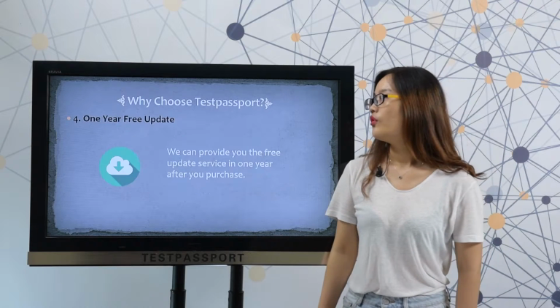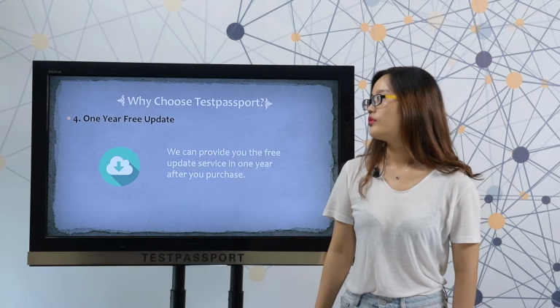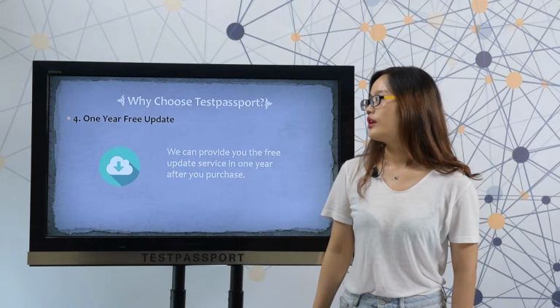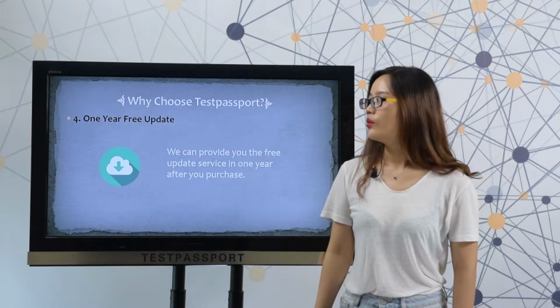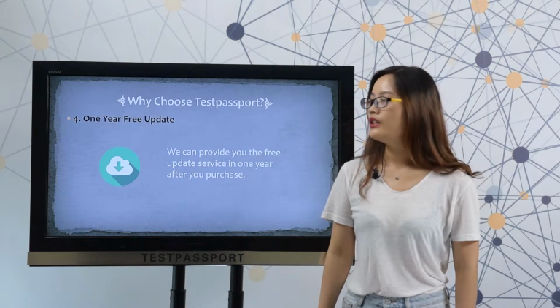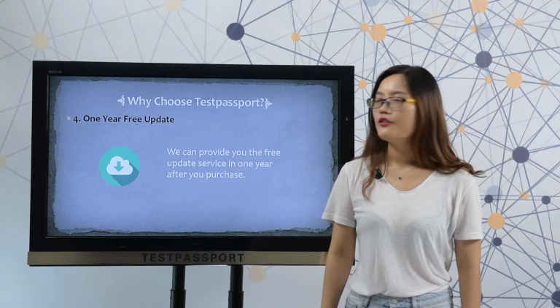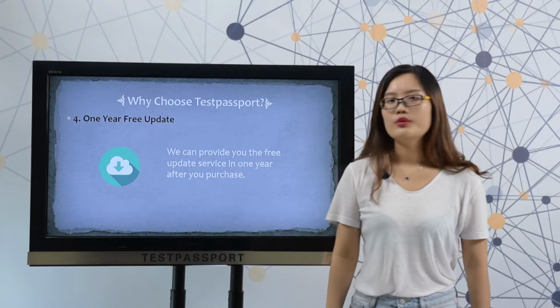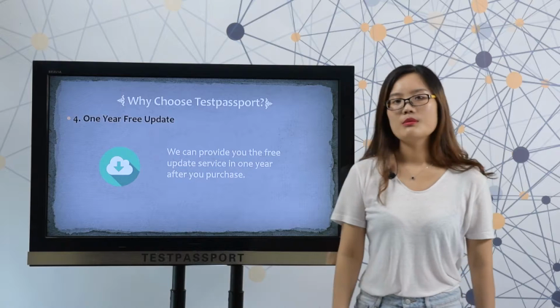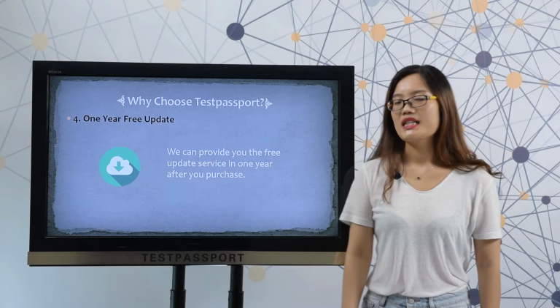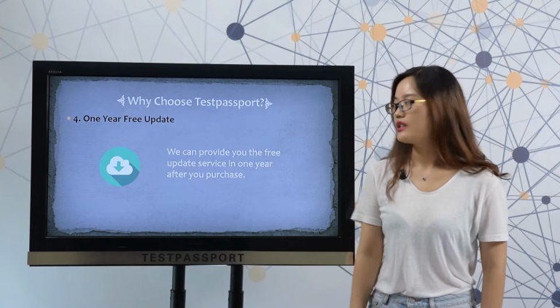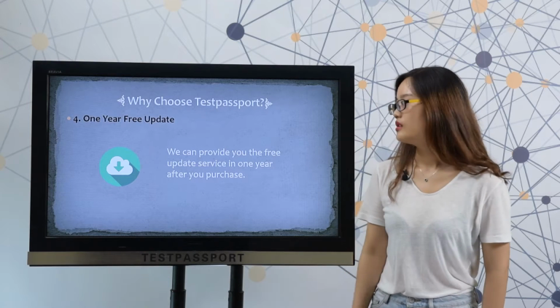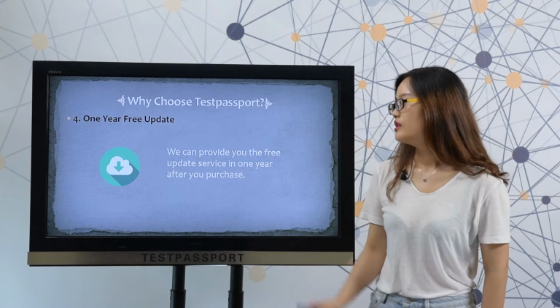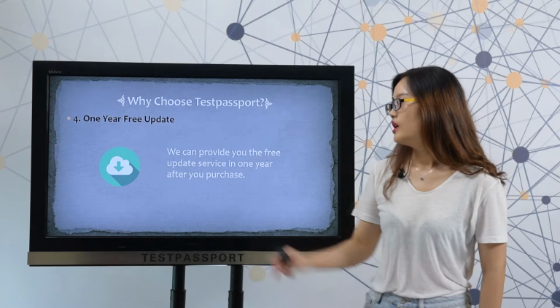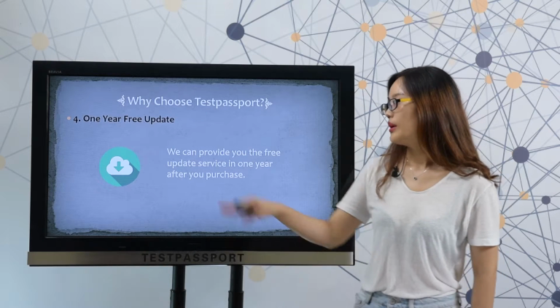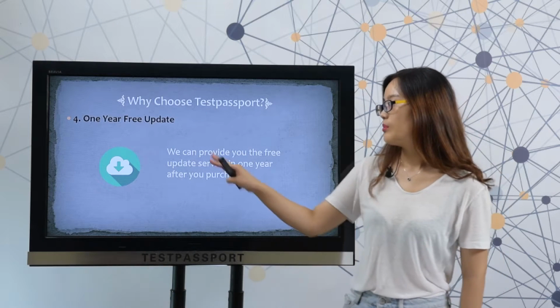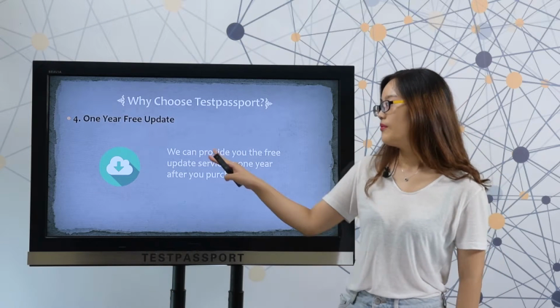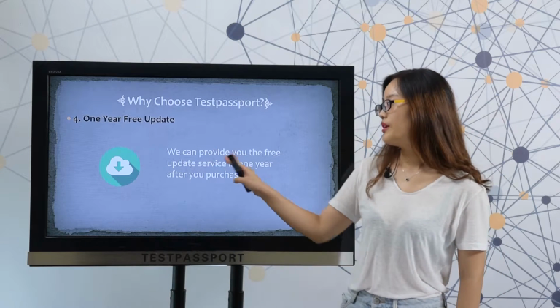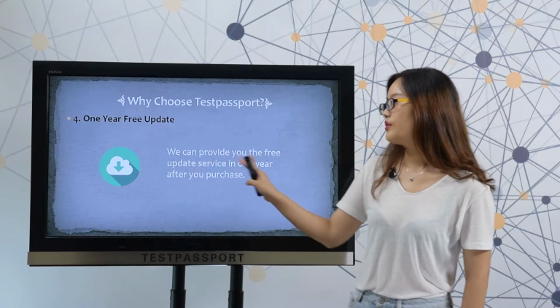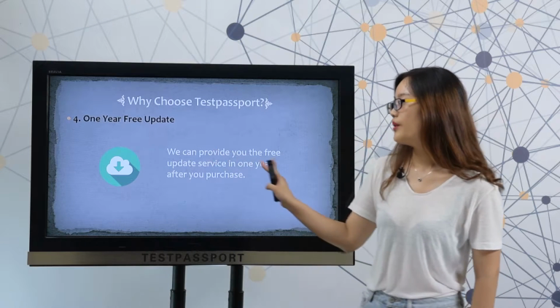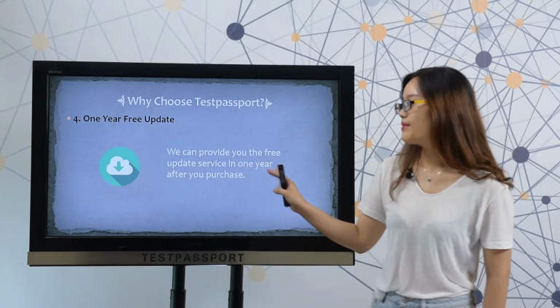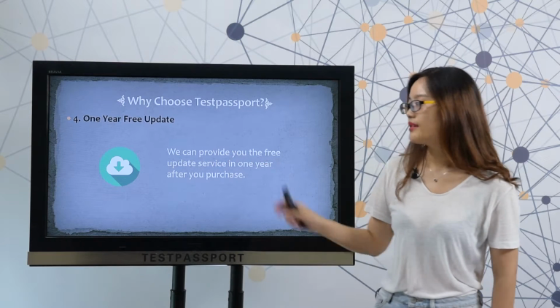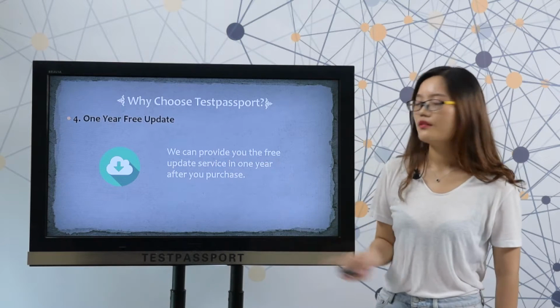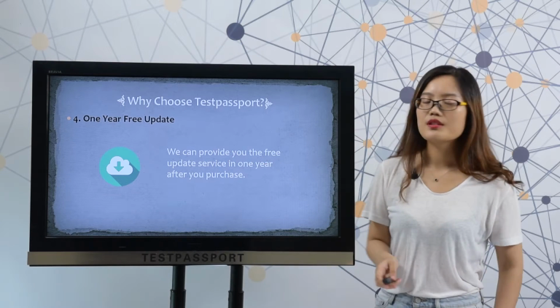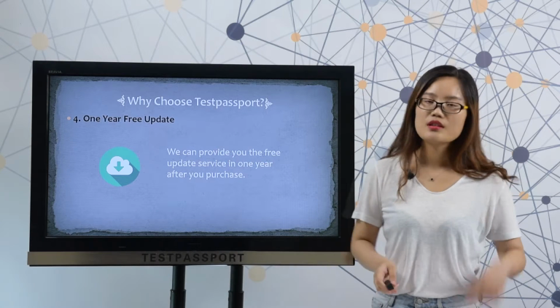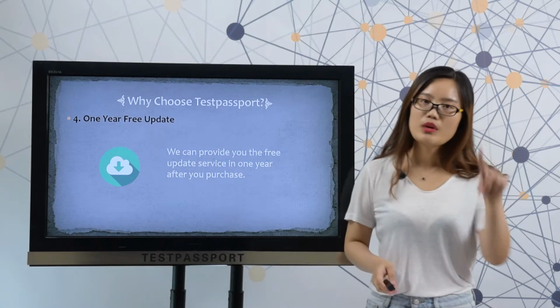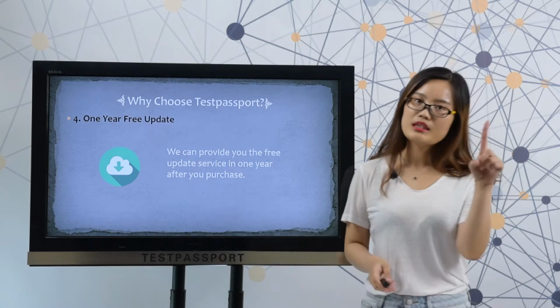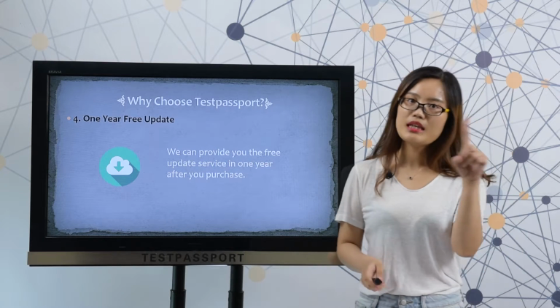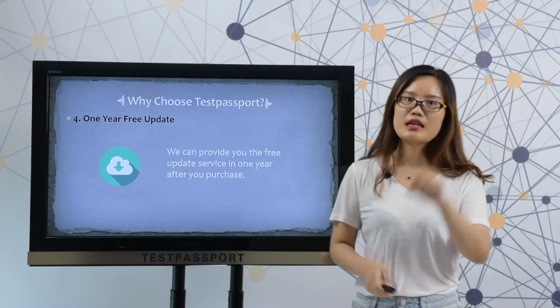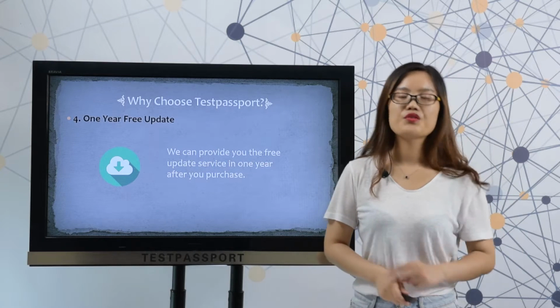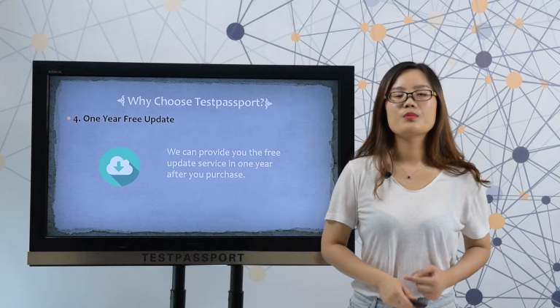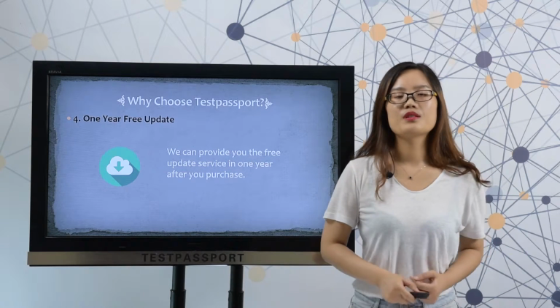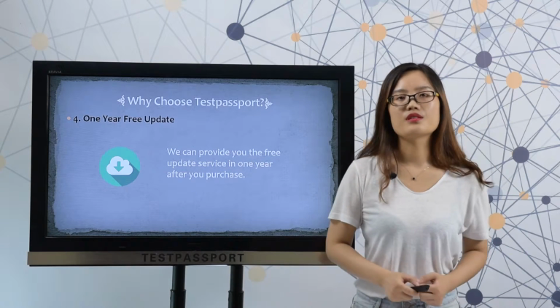Fourthly, one year free update. We can provide you the free update service in one year after purchase.